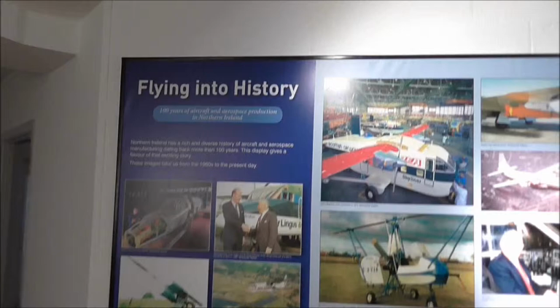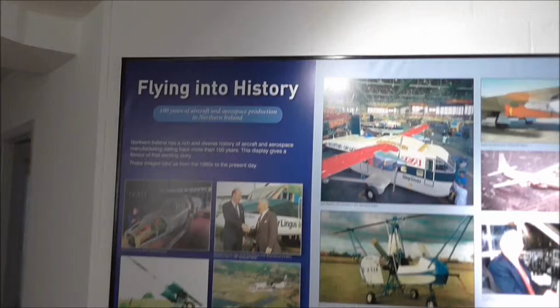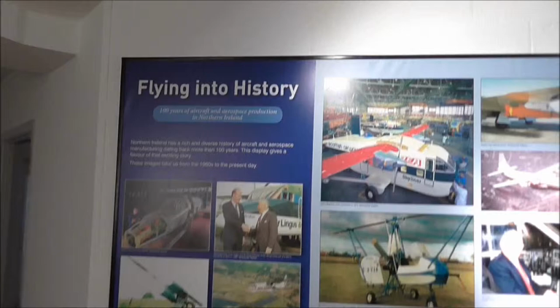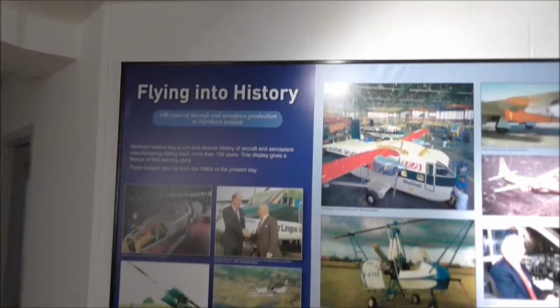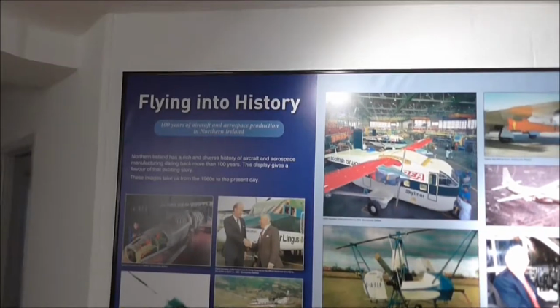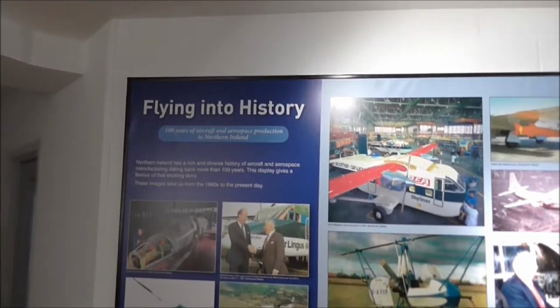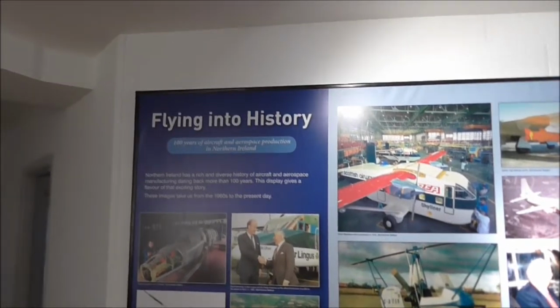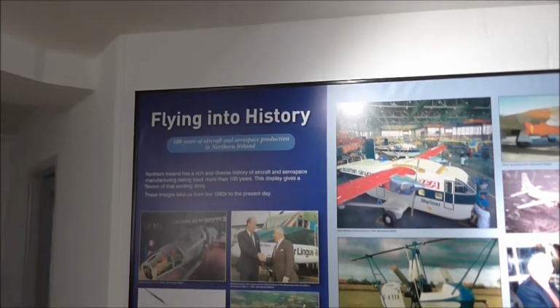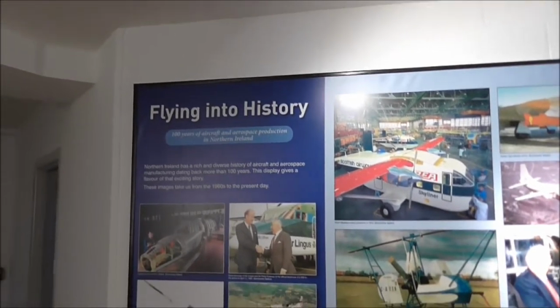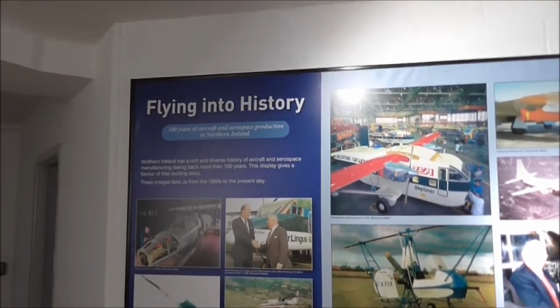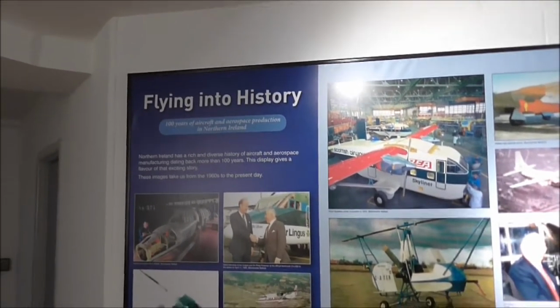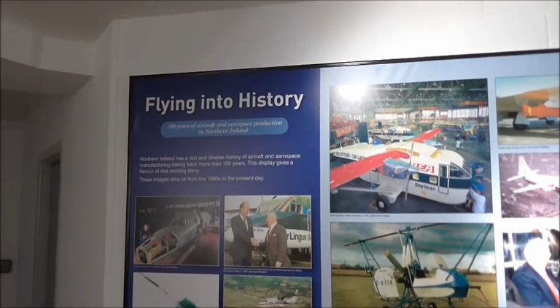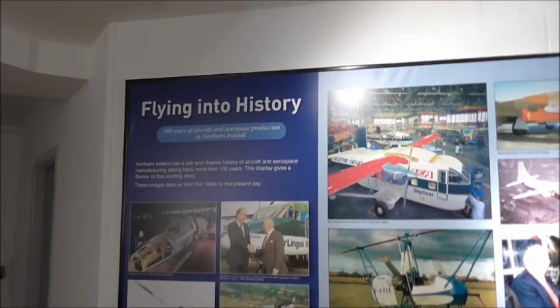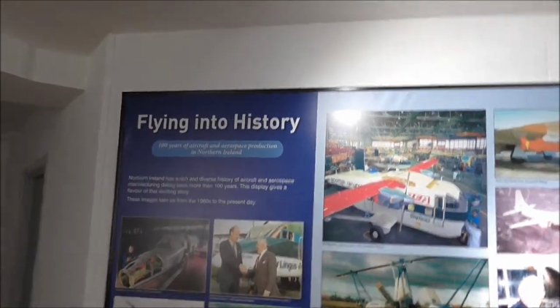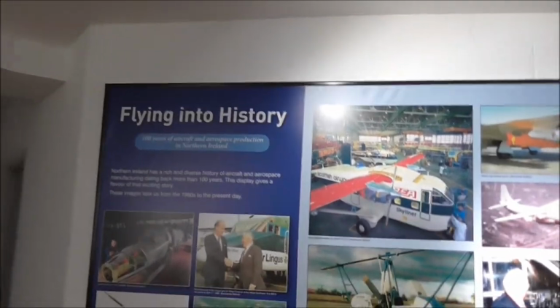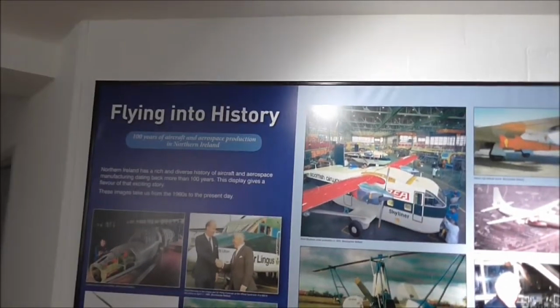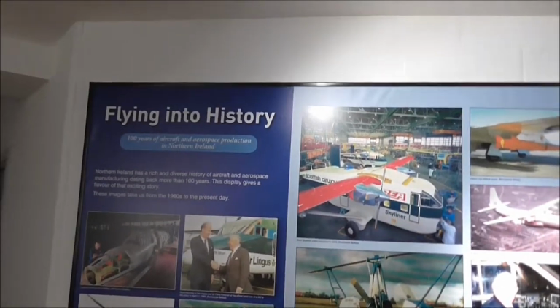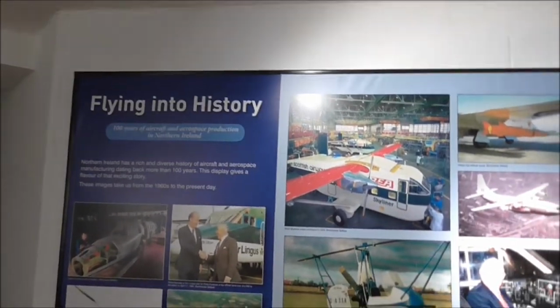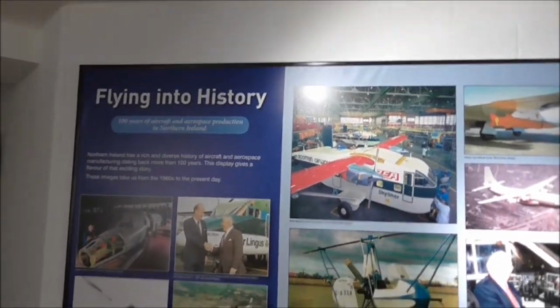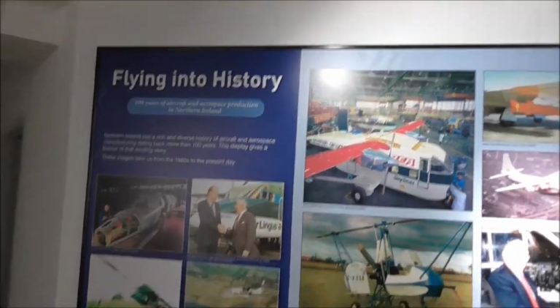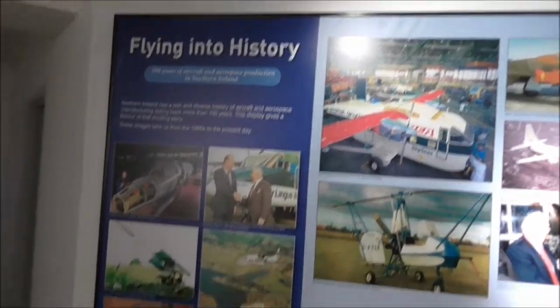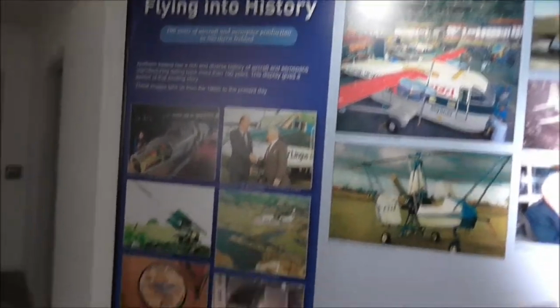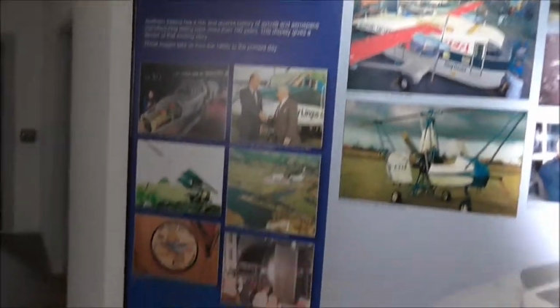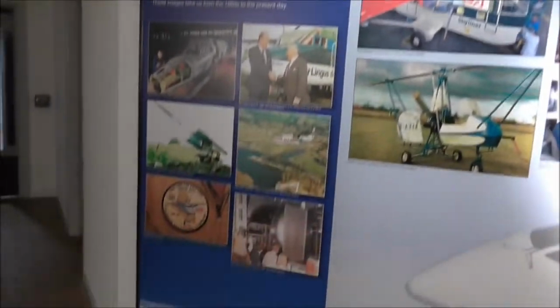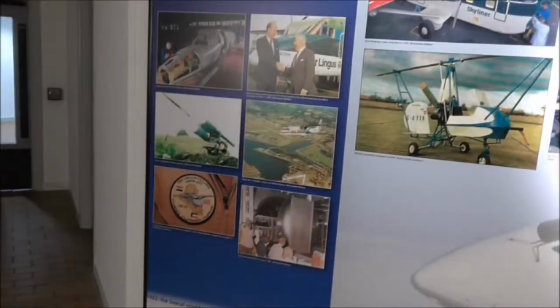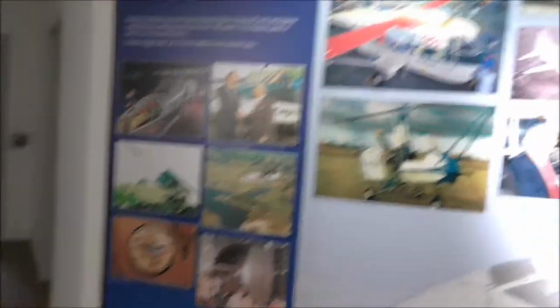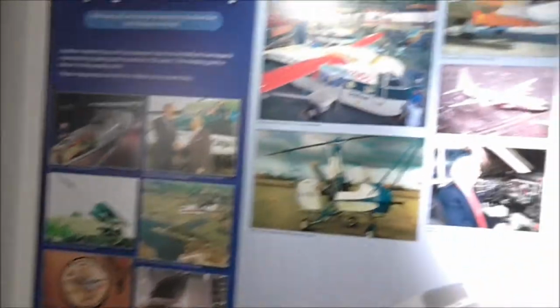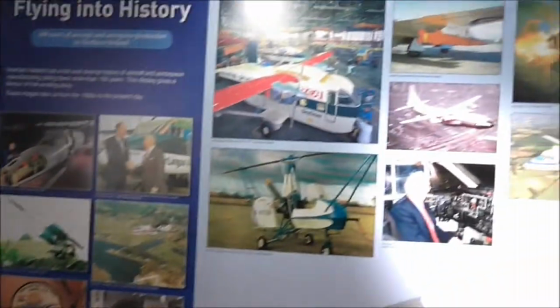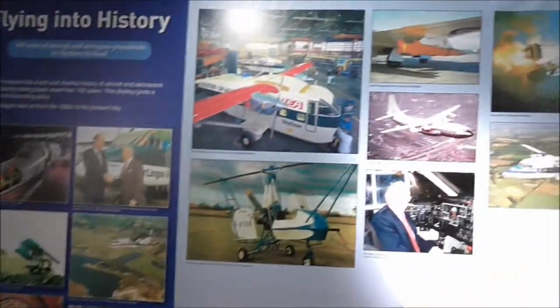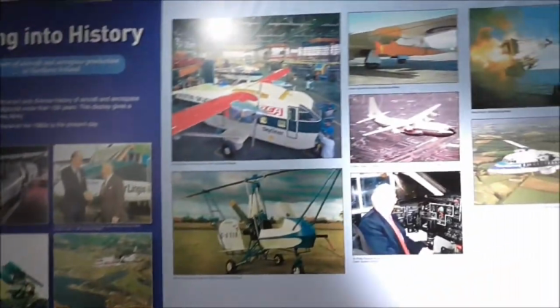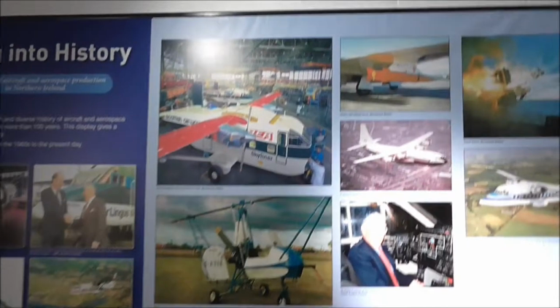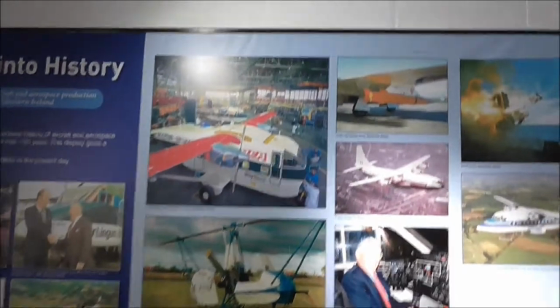The museum celebrates 100 years of aircraft and aerospace production in Northern Ireland.